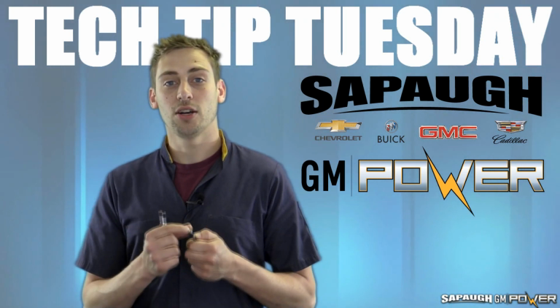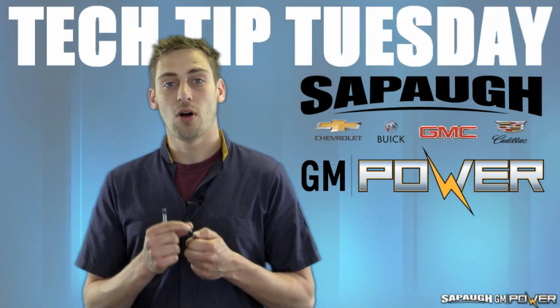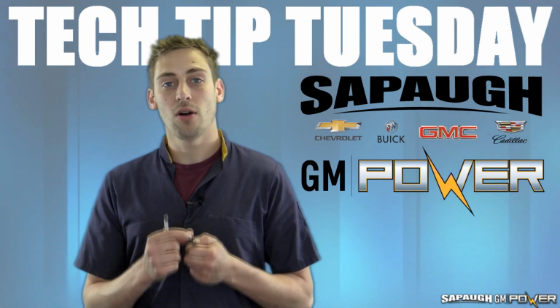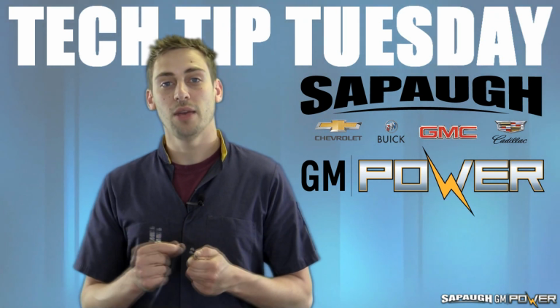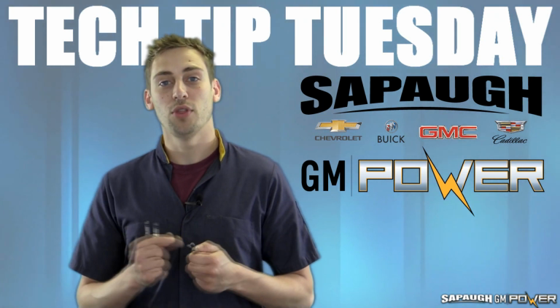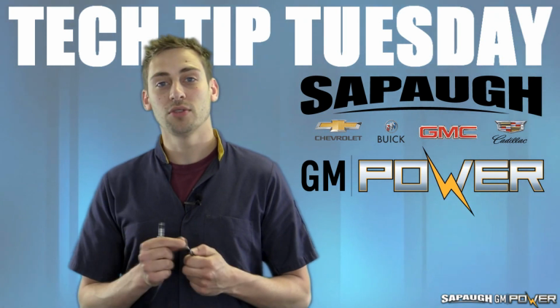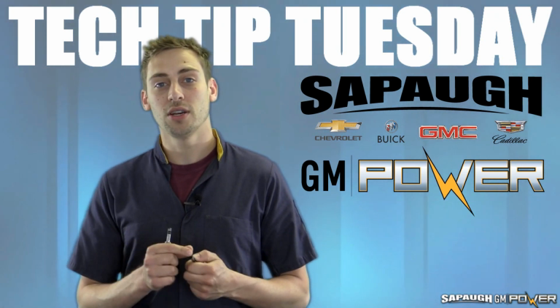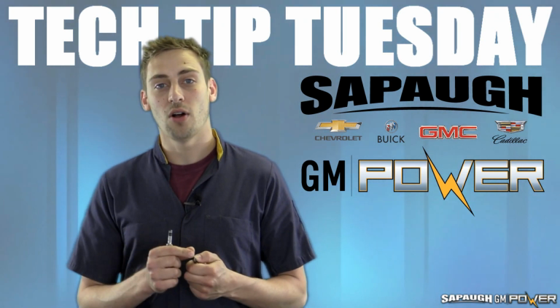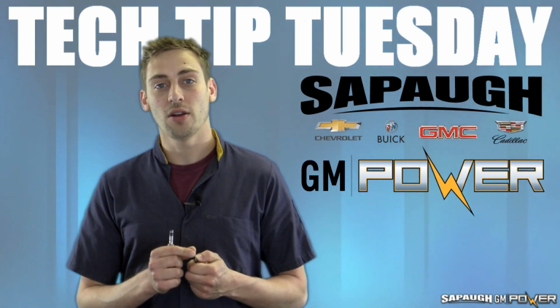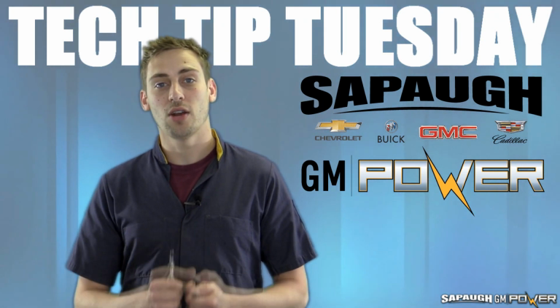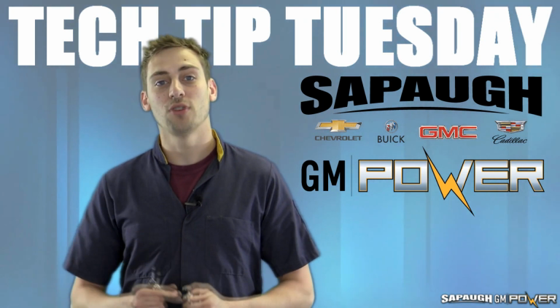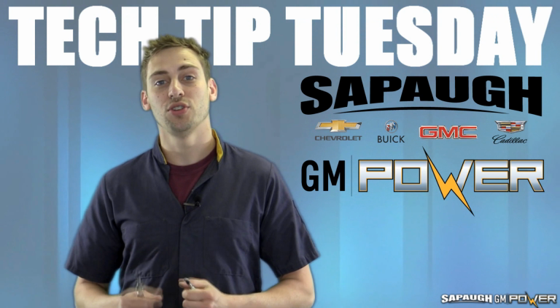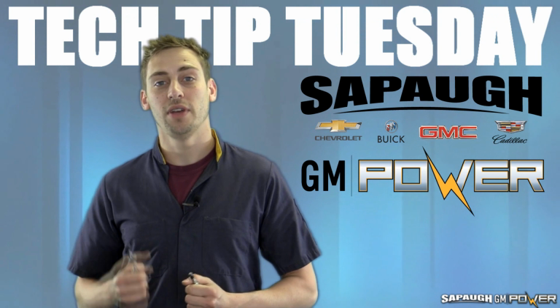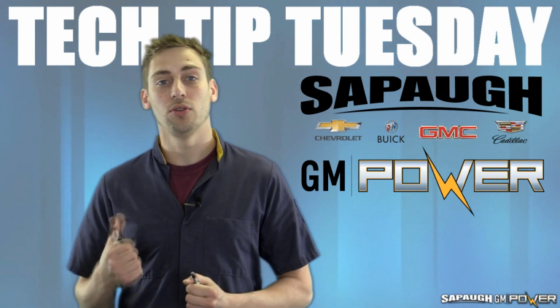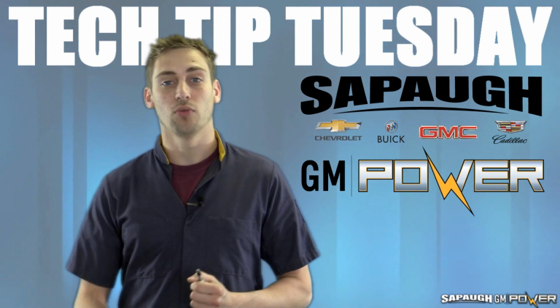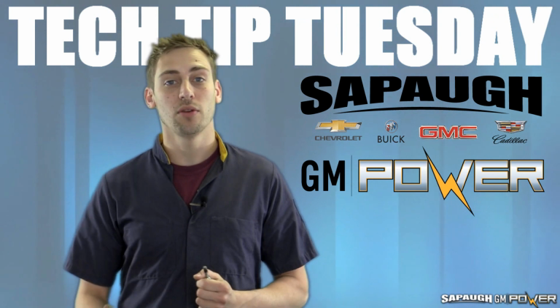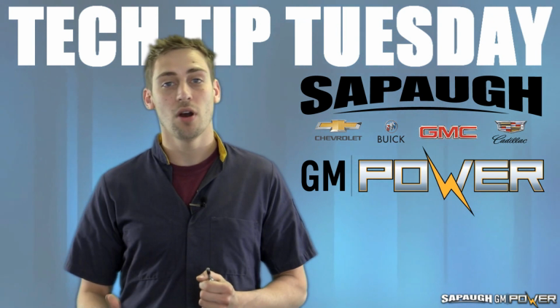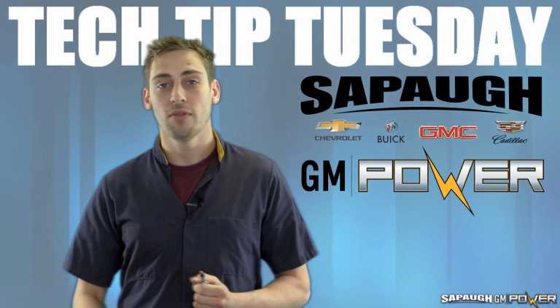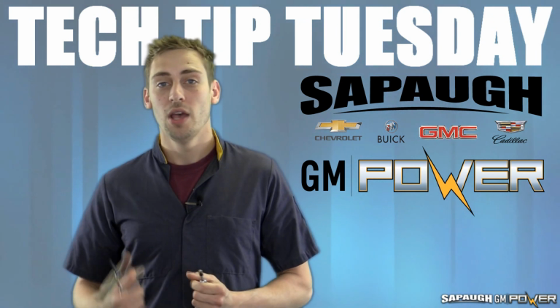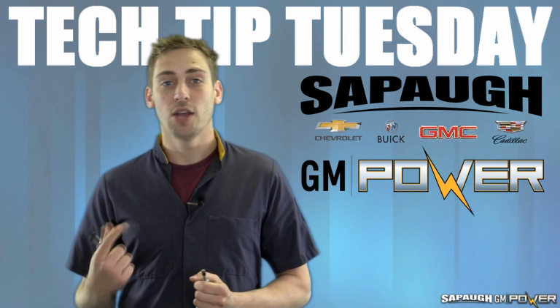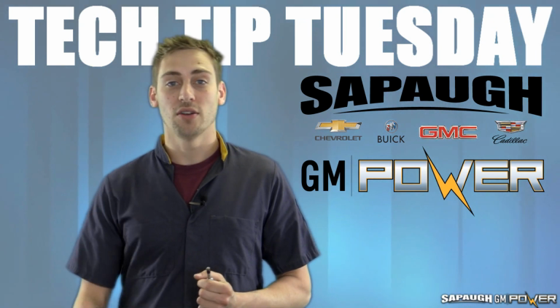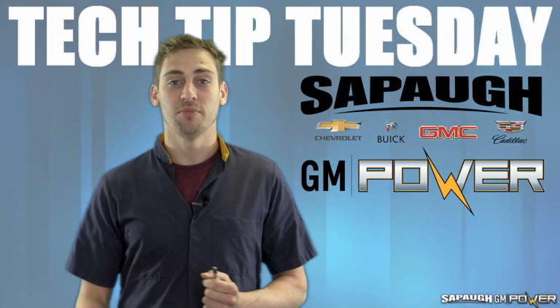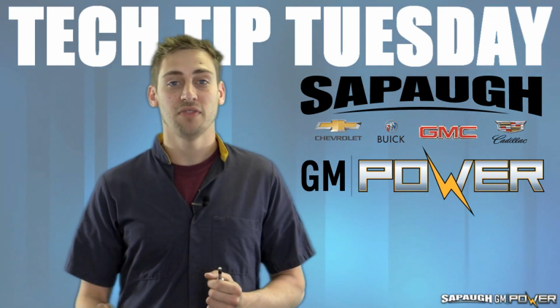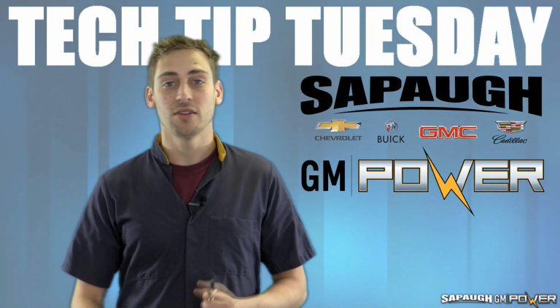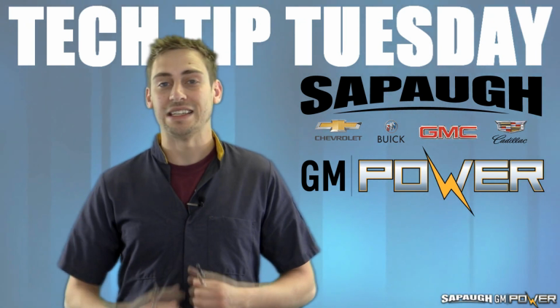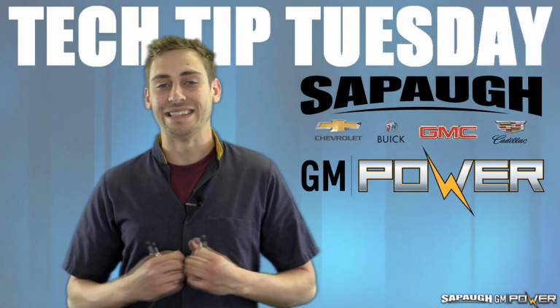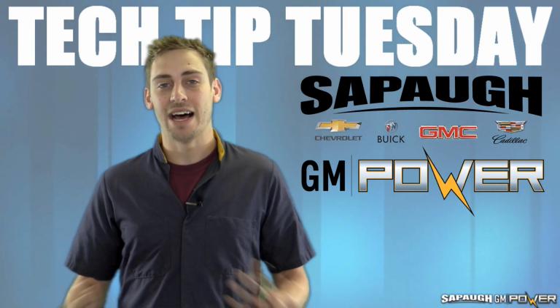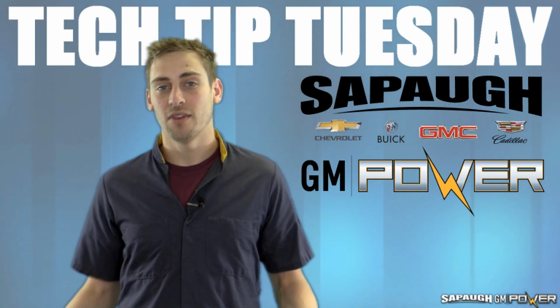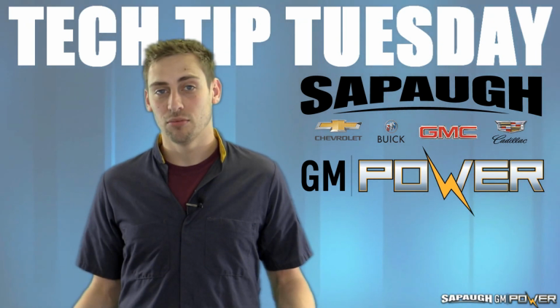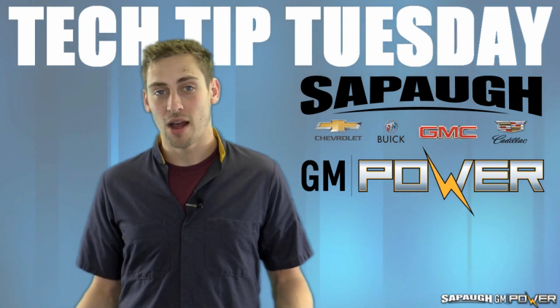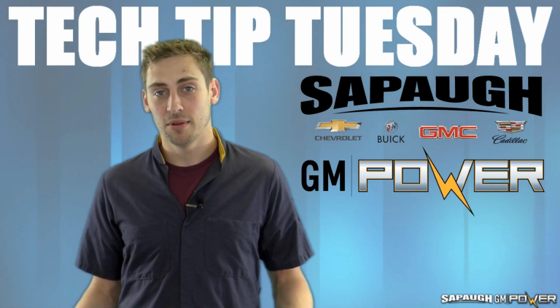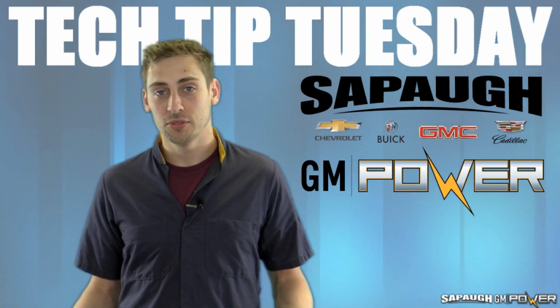When those ports get clogged, it causes your vehicle to run rough, it causes misfires, and a lot of other problems.